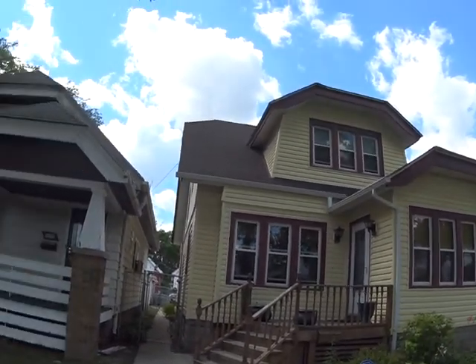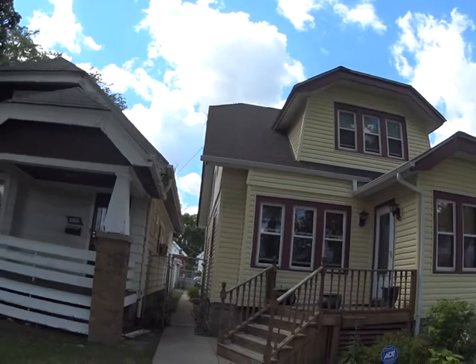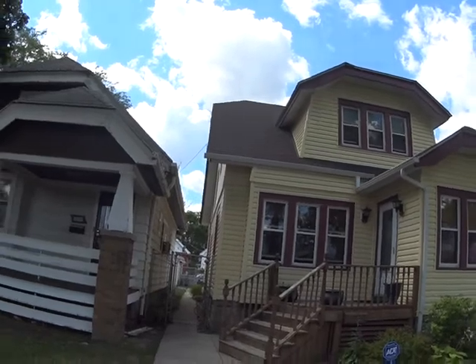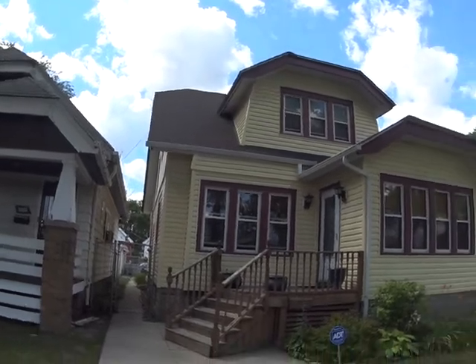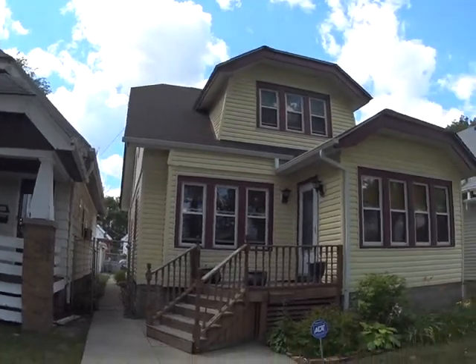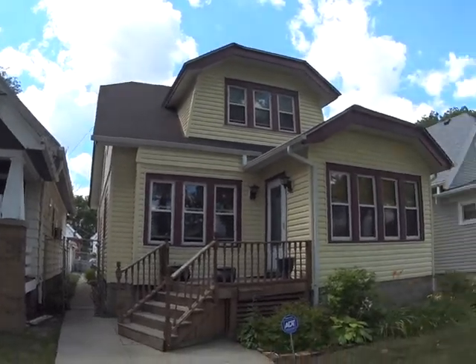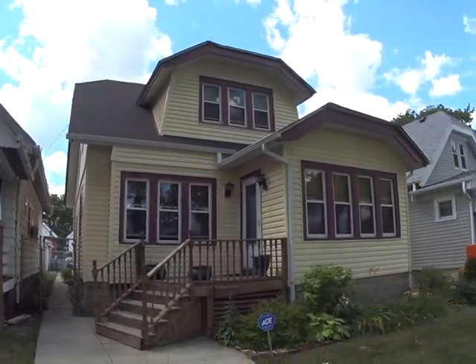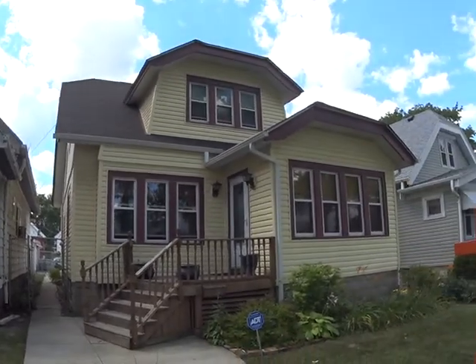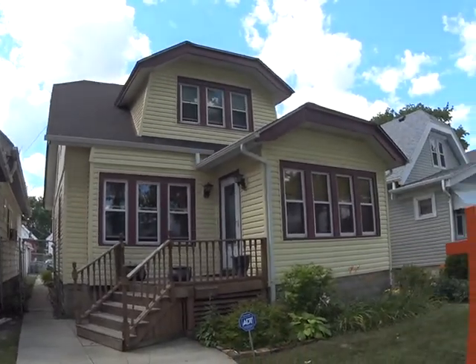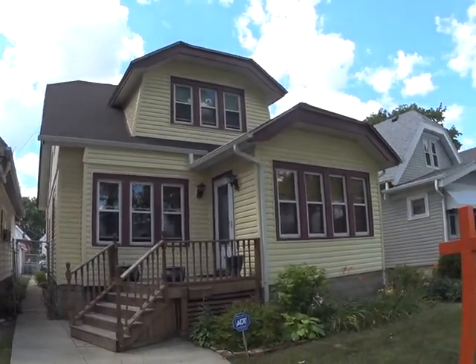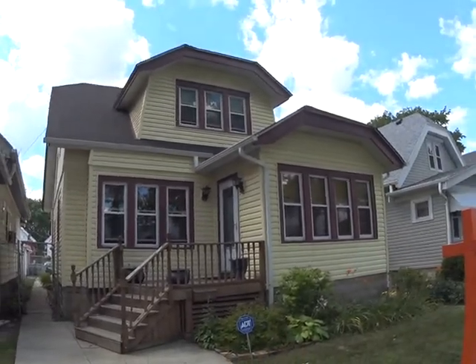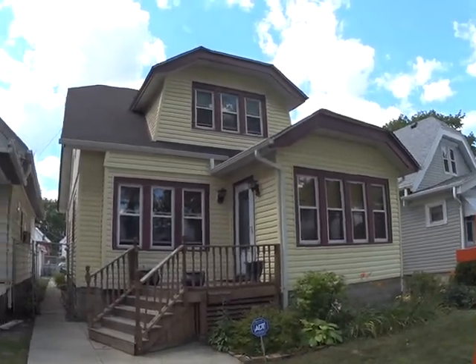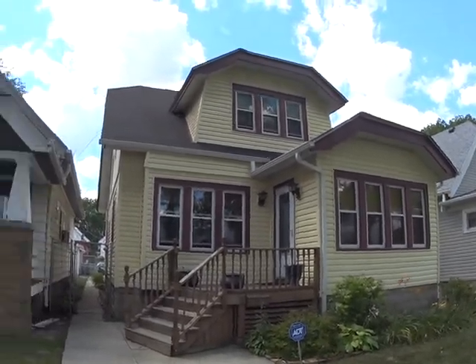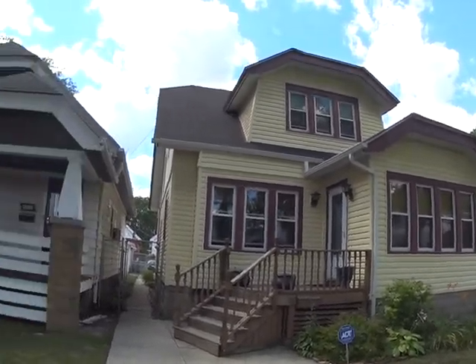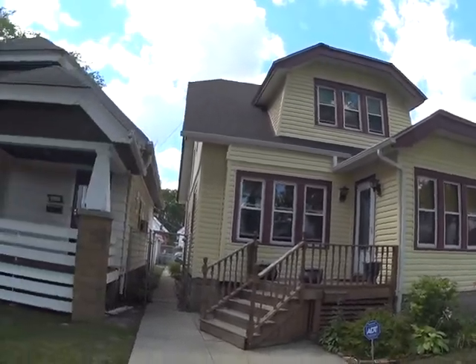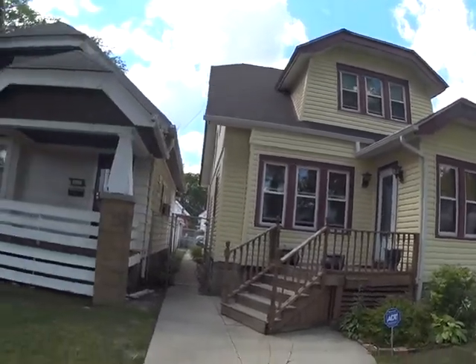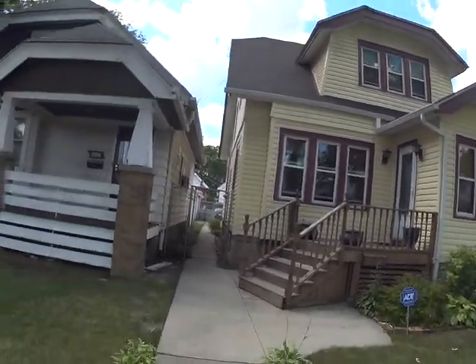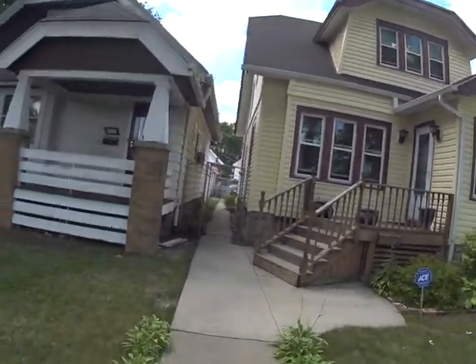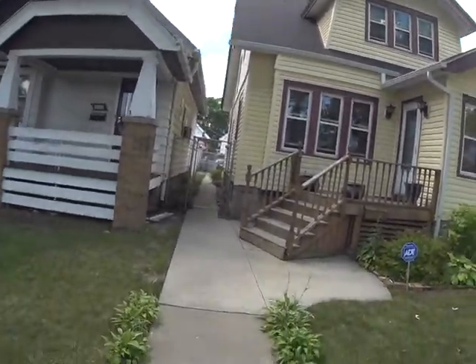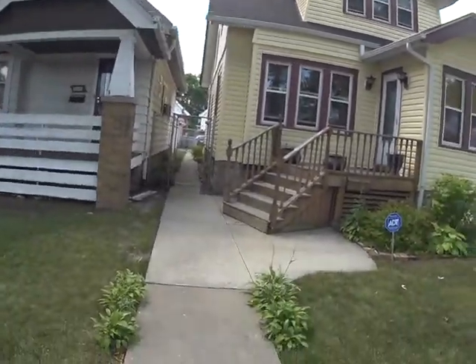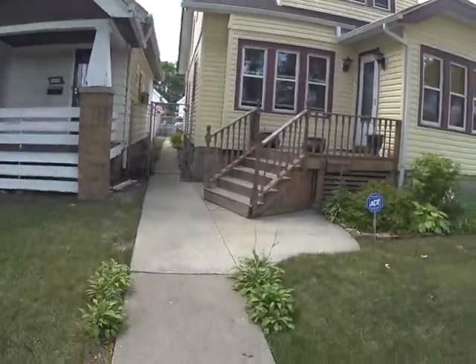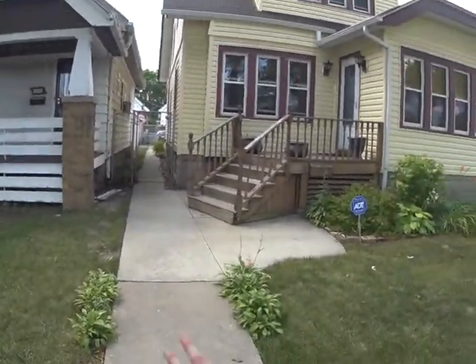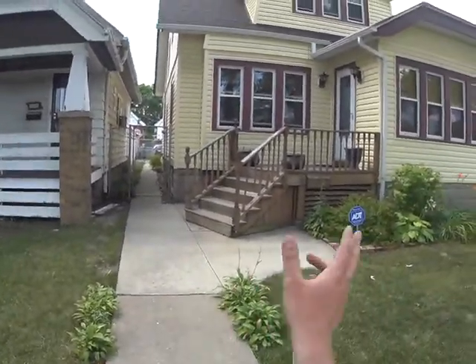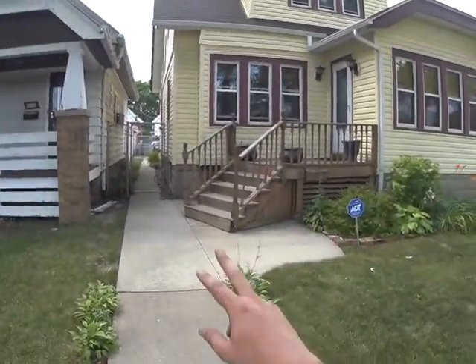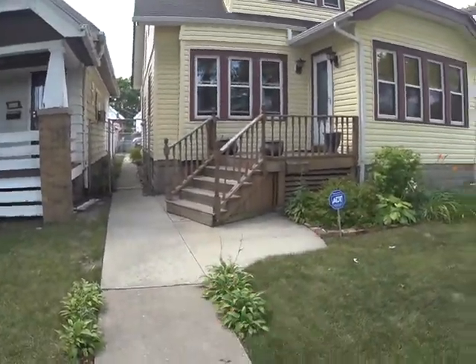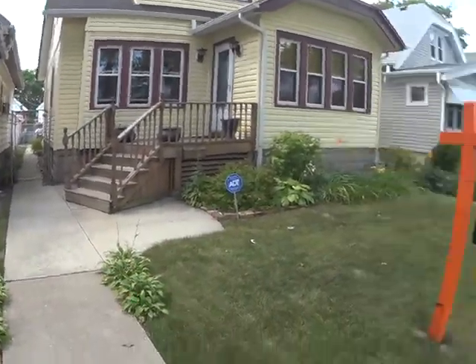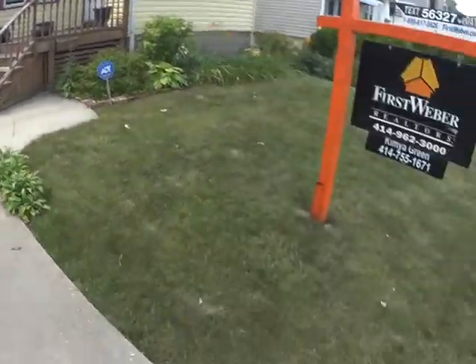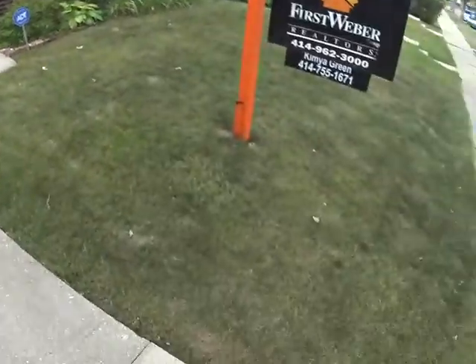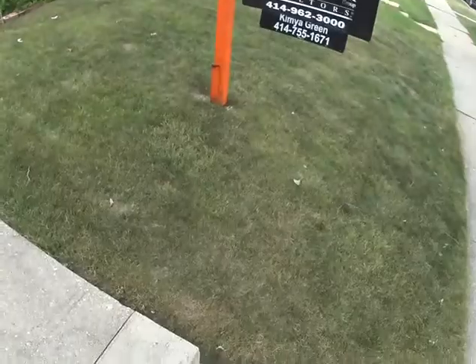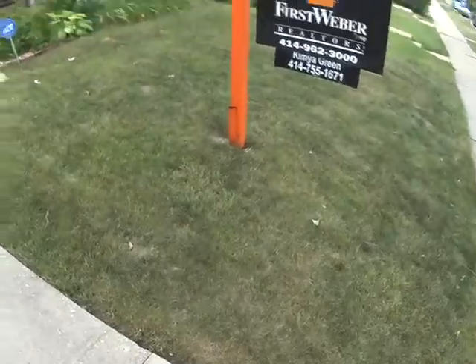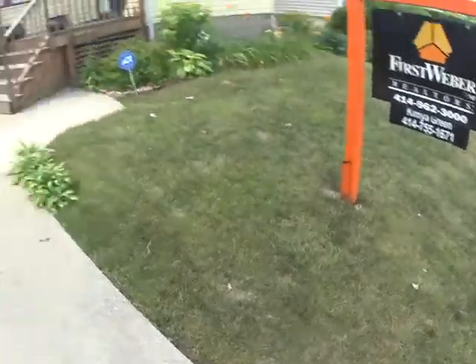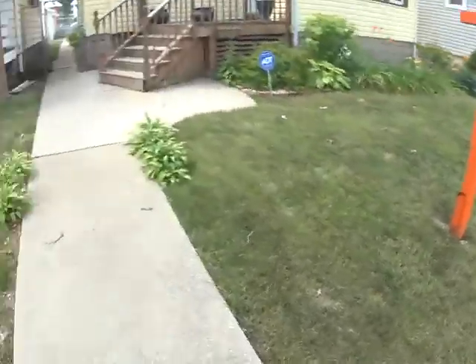We'll still need to clean and extend the downspouts. The concrete is good. We'll scrape and paint the porch, both front and back.